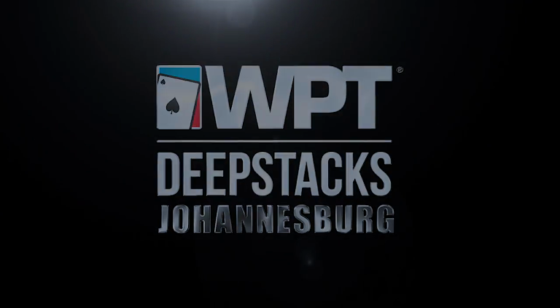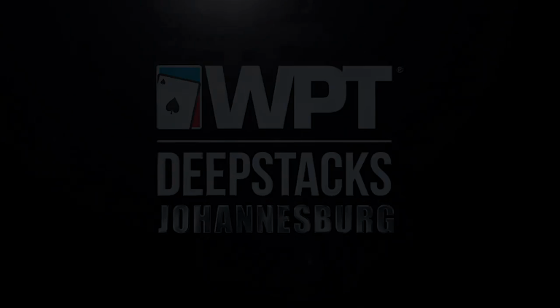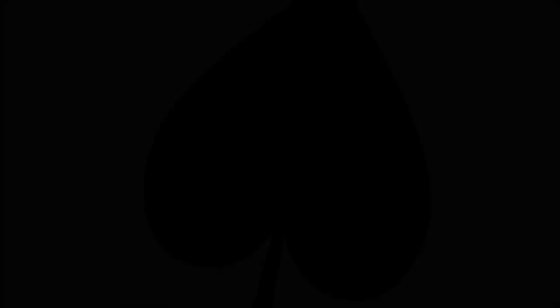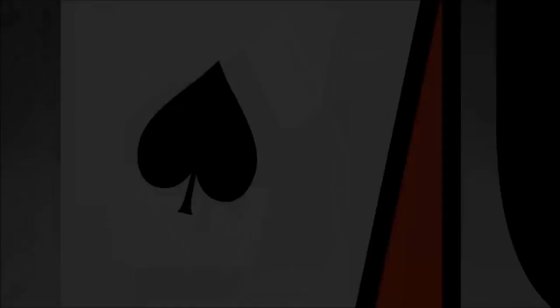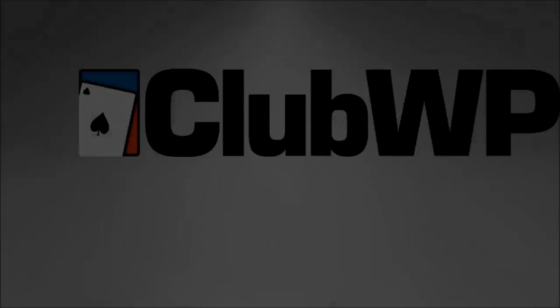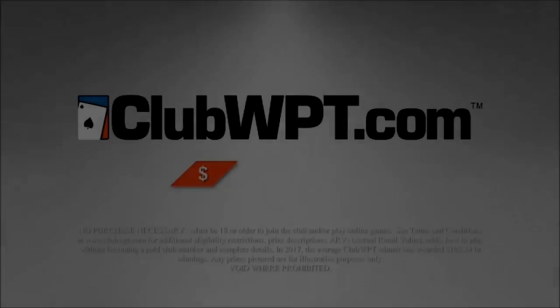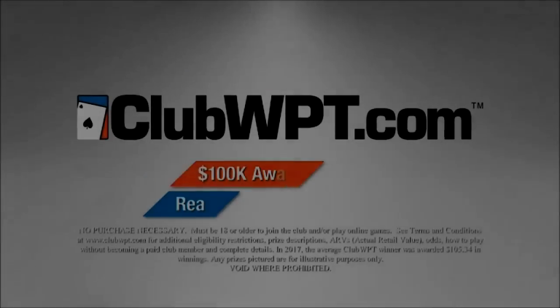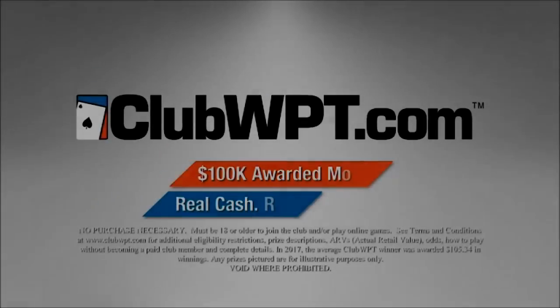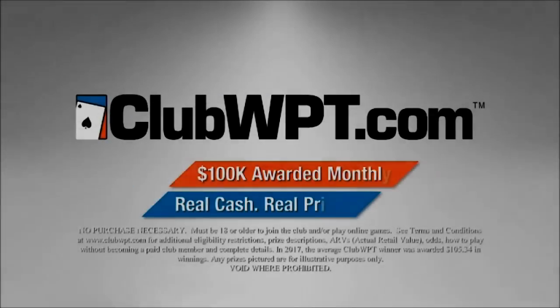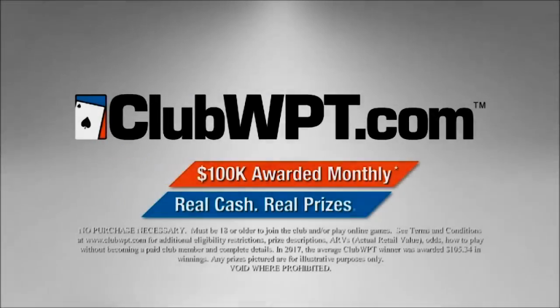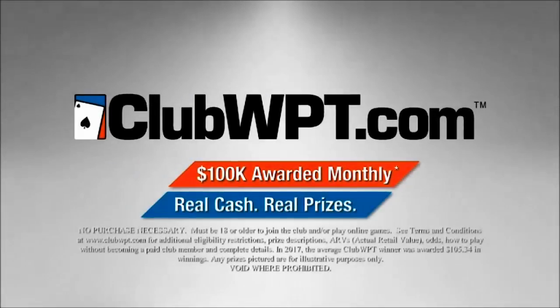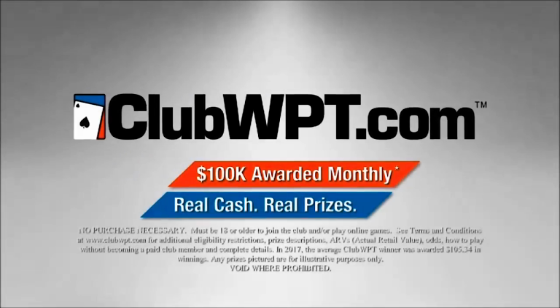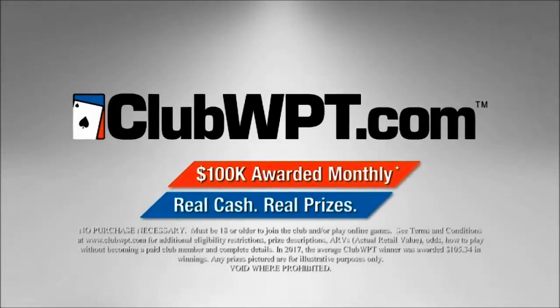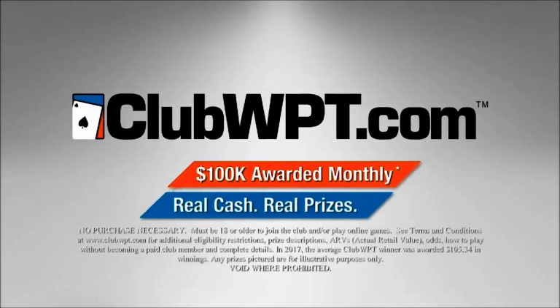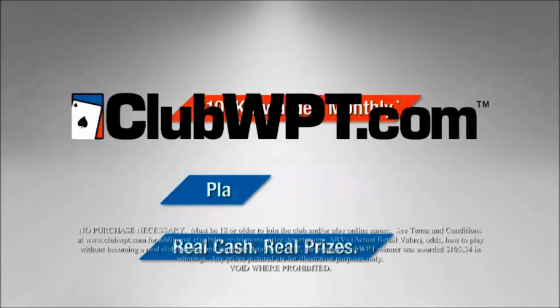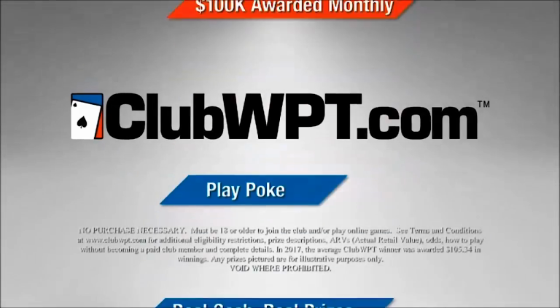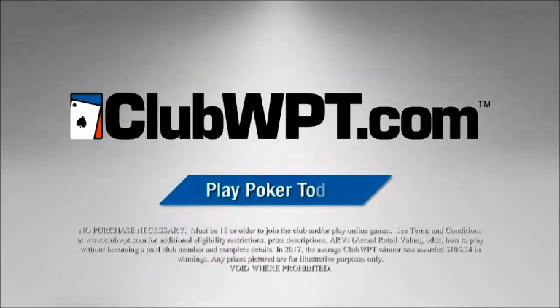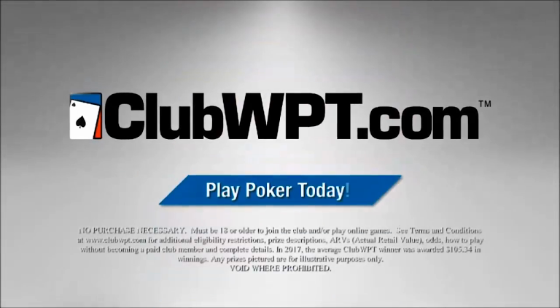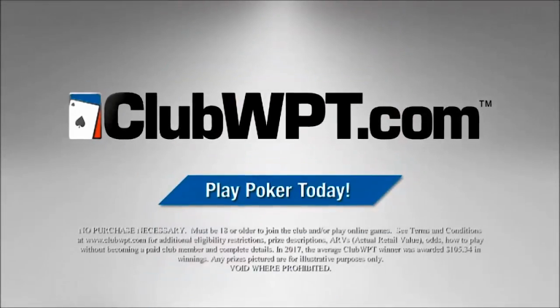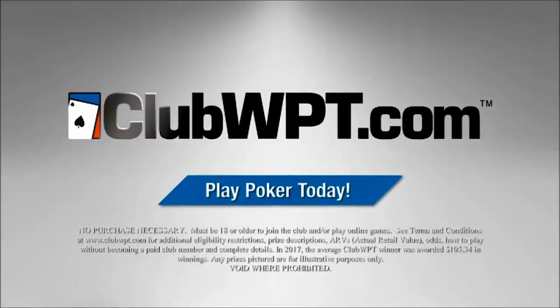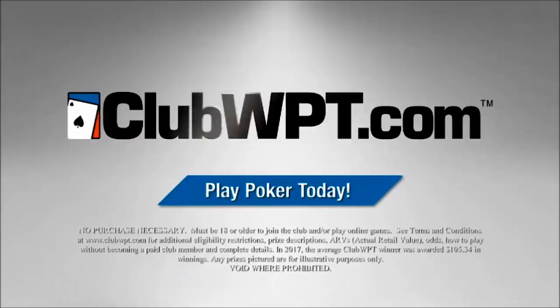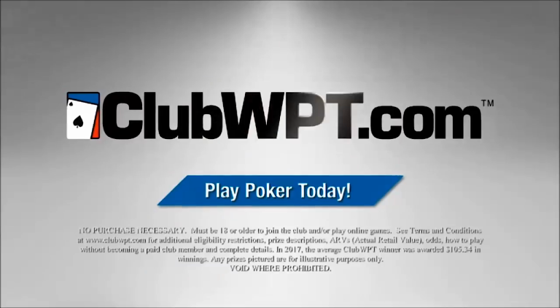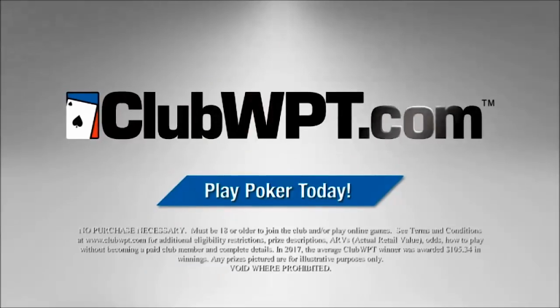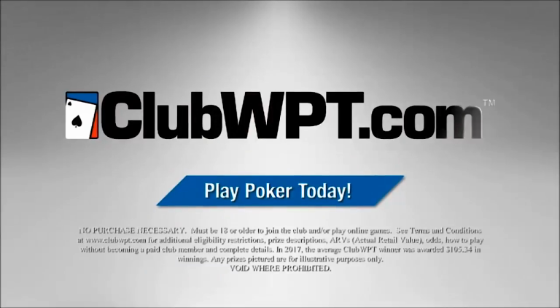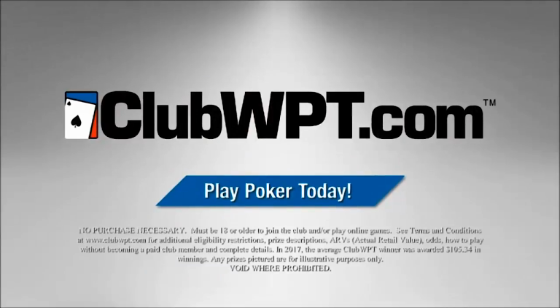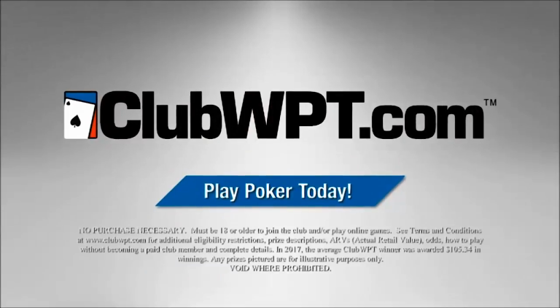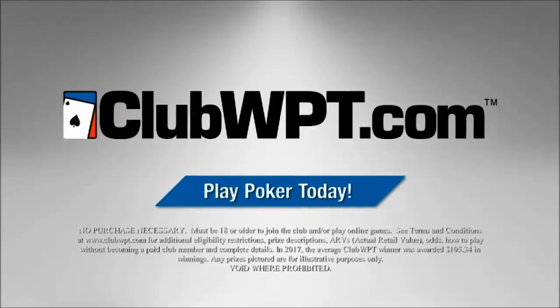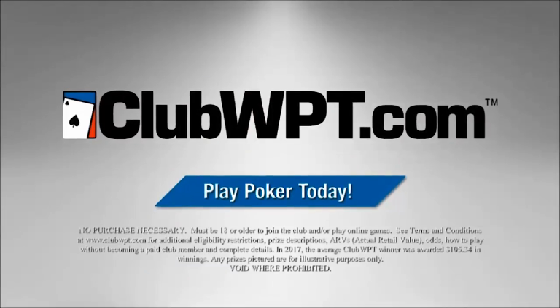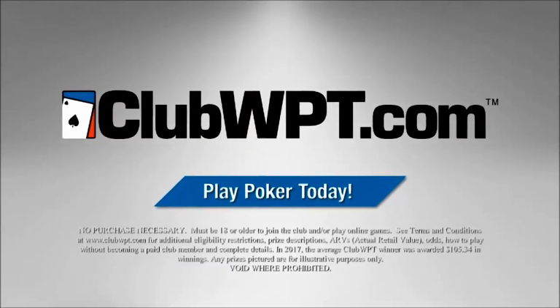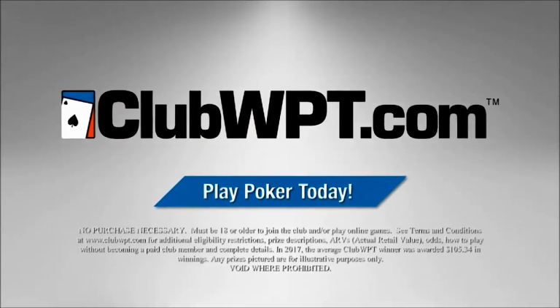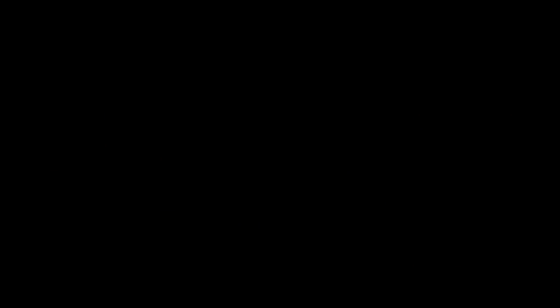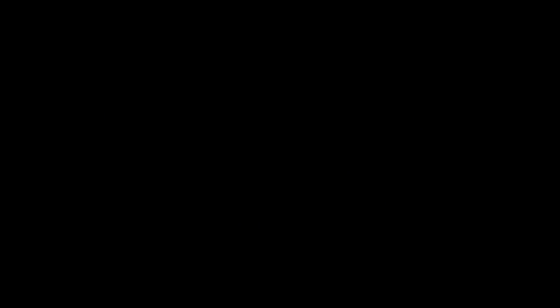You can play for a share of $100,000 in cash and prizes every month at clubwpt.com.